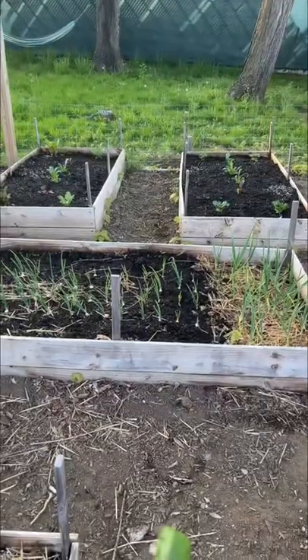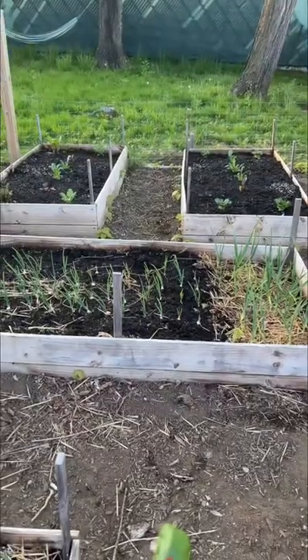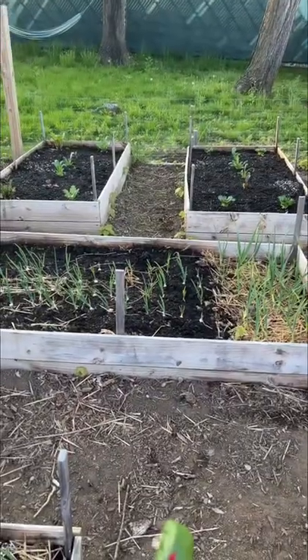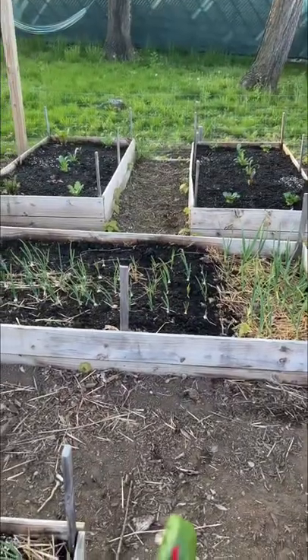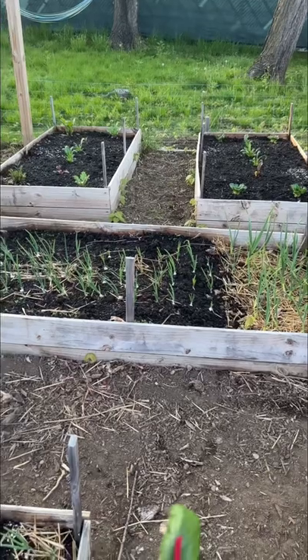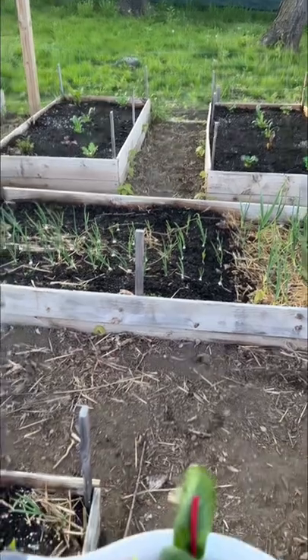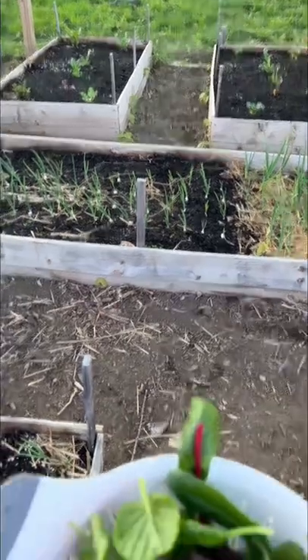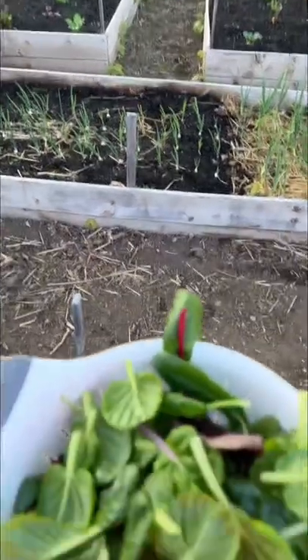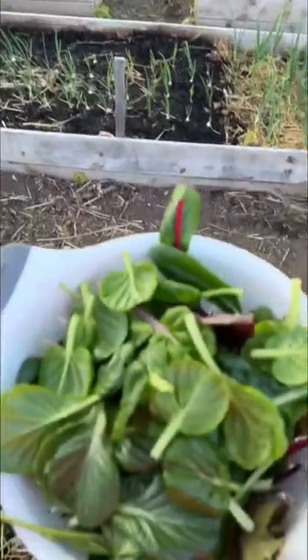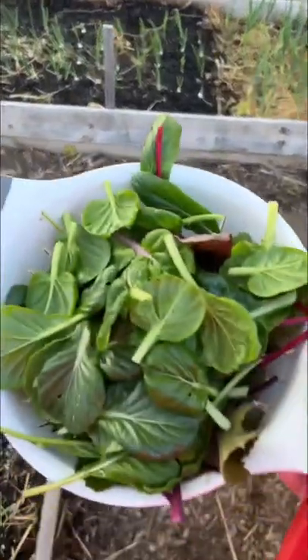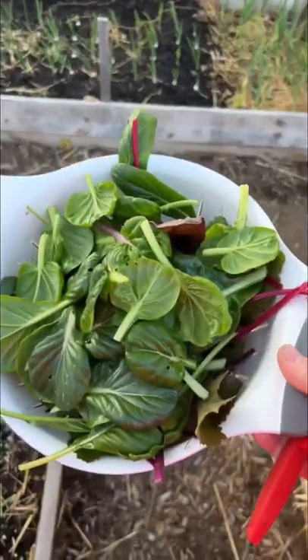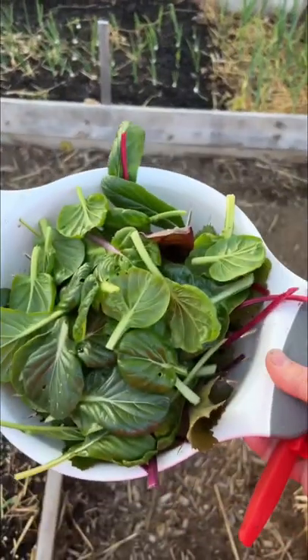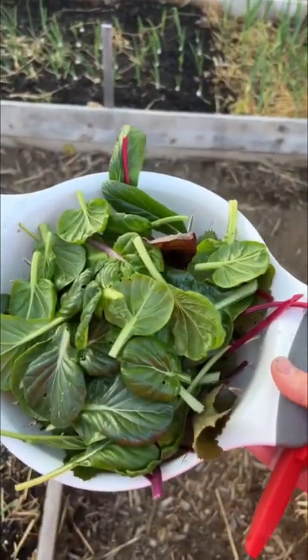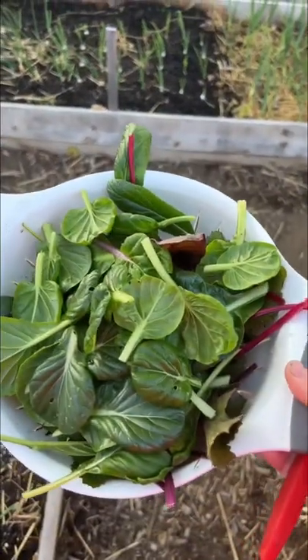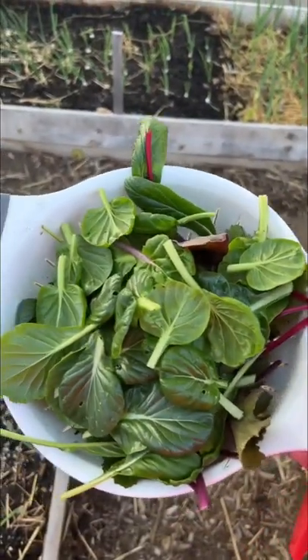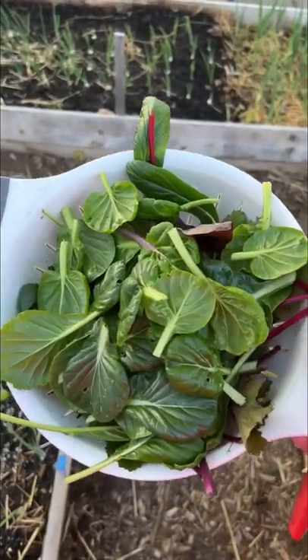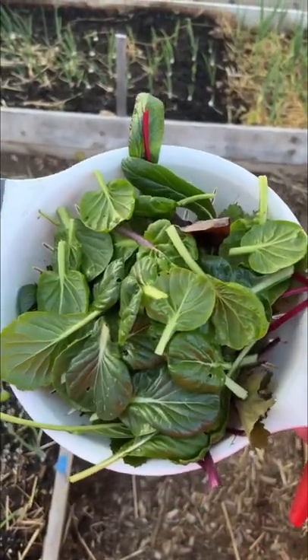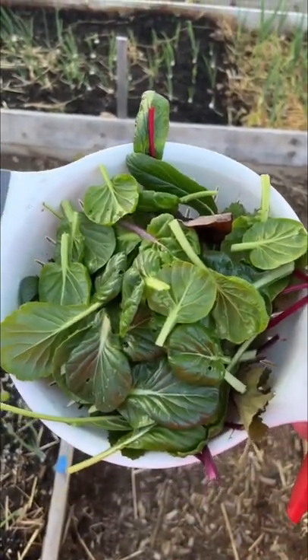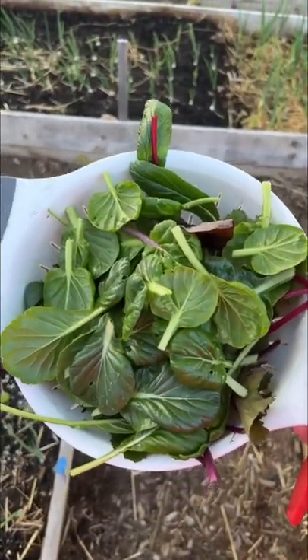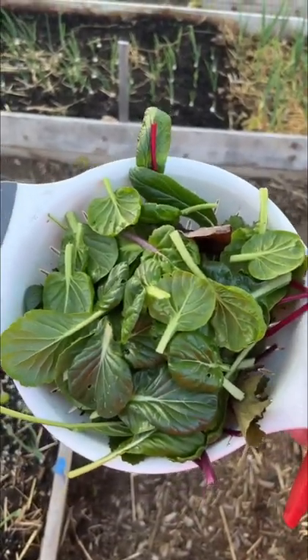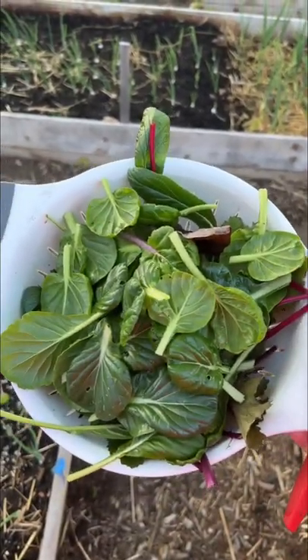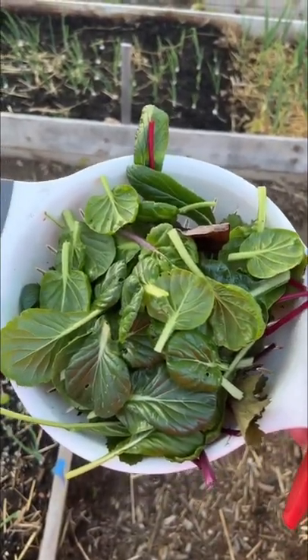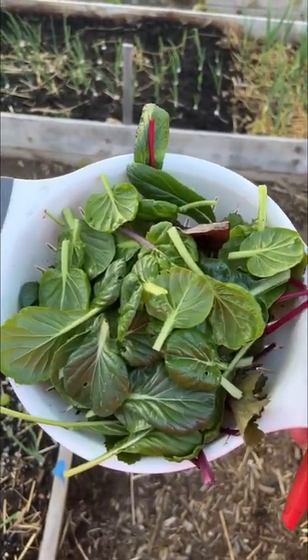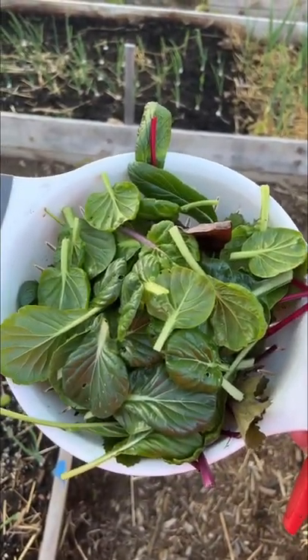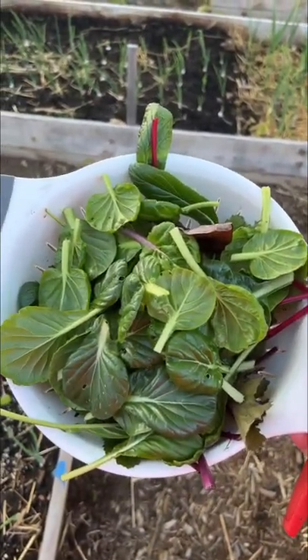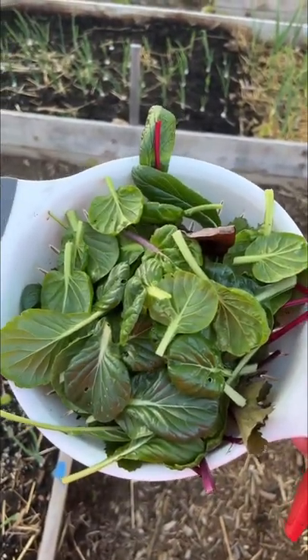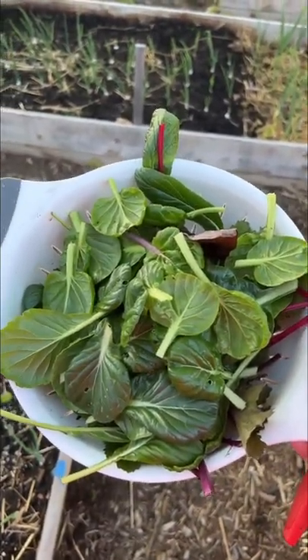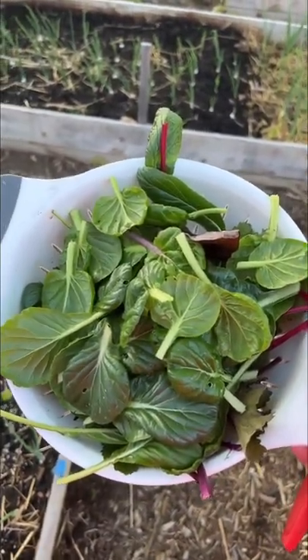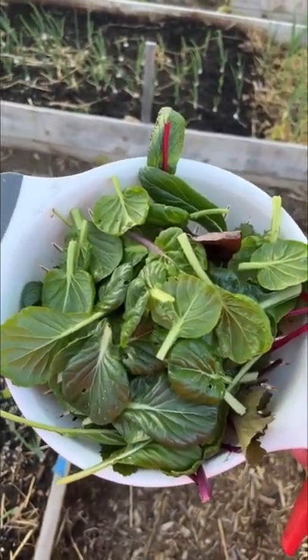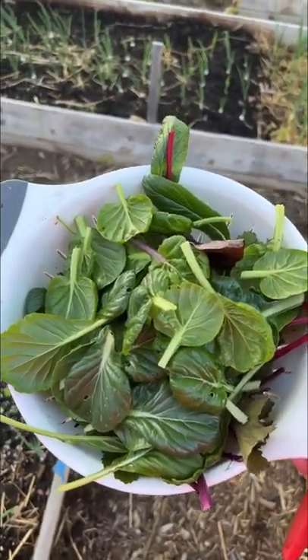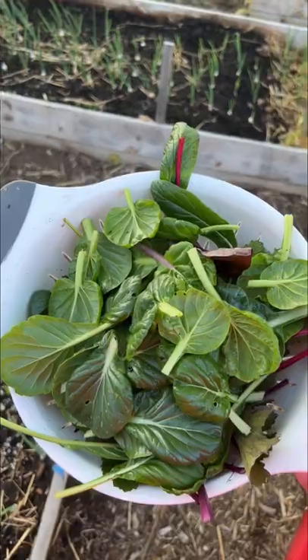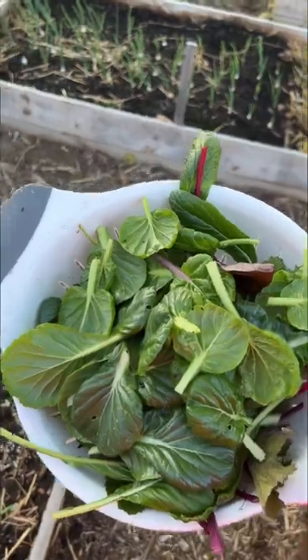So just a couple leaves from 16 plants and we have more than enough for a stir fry for two people.